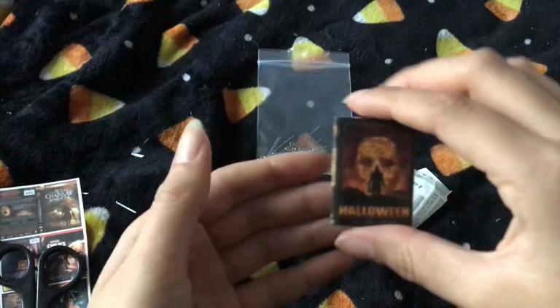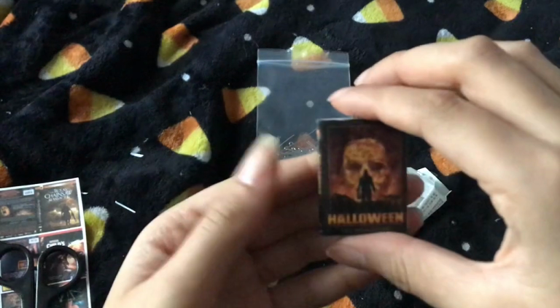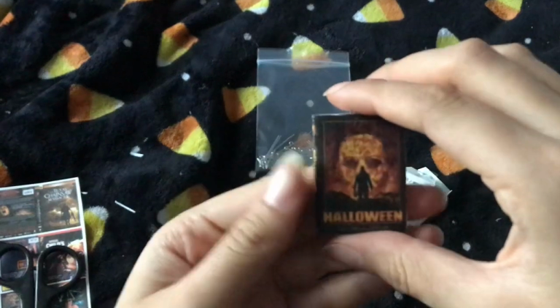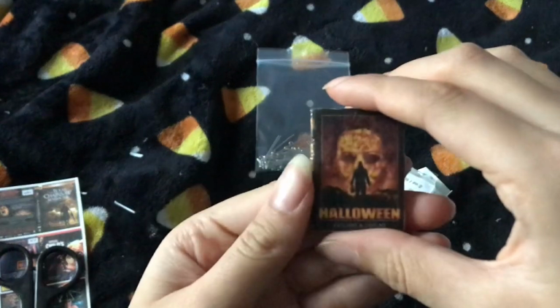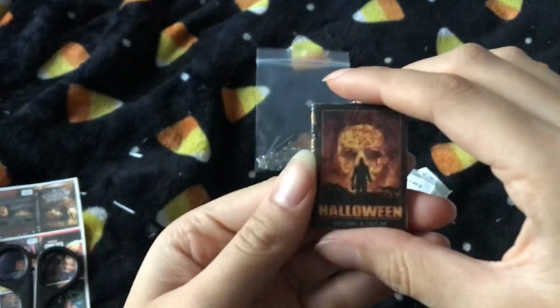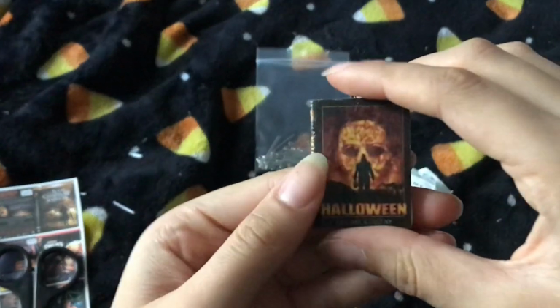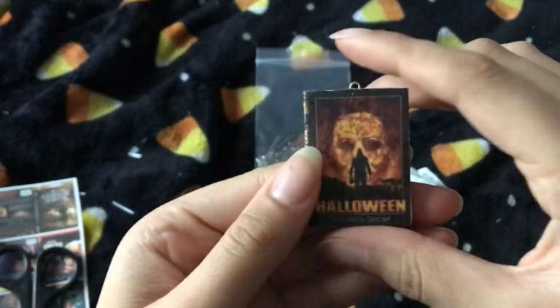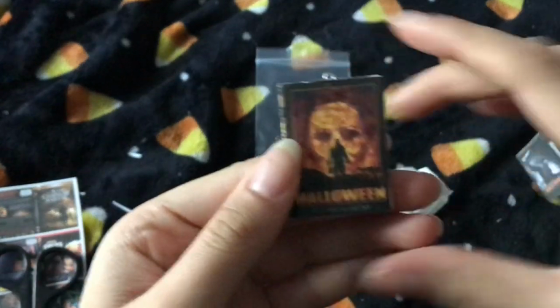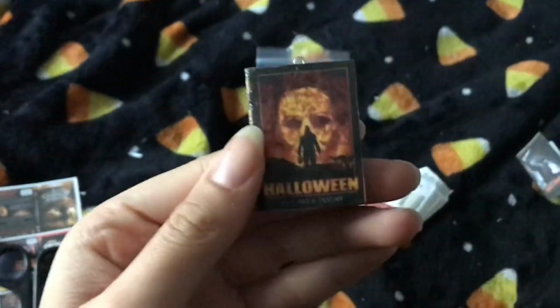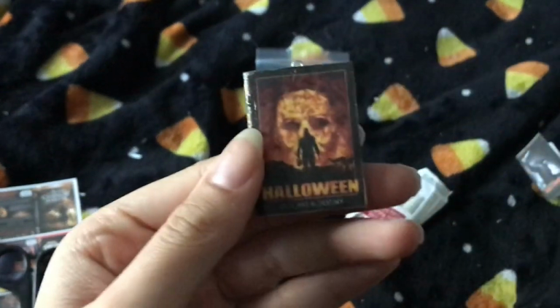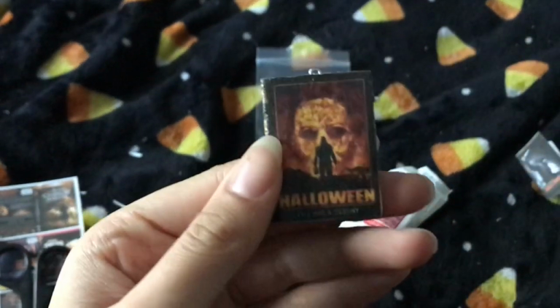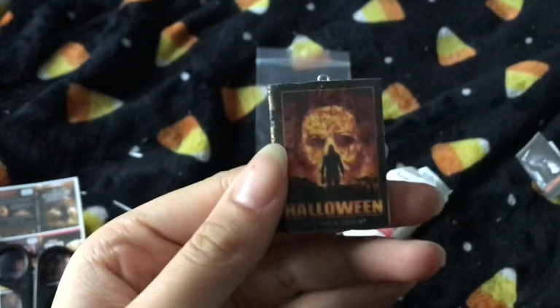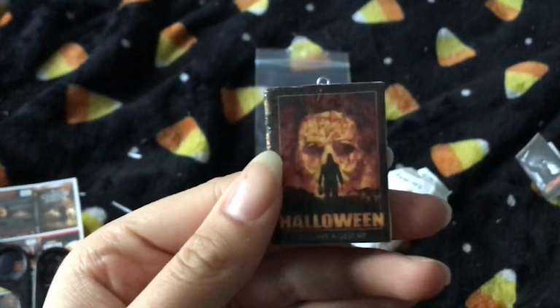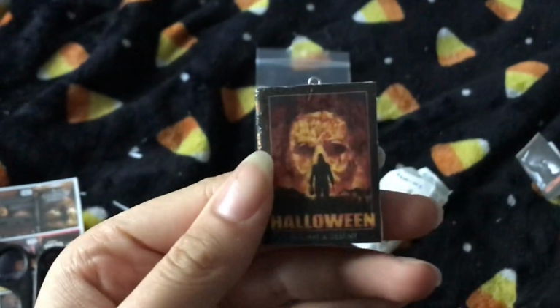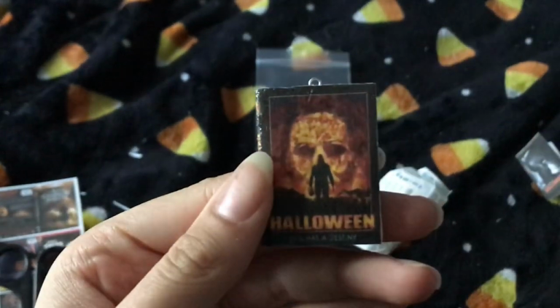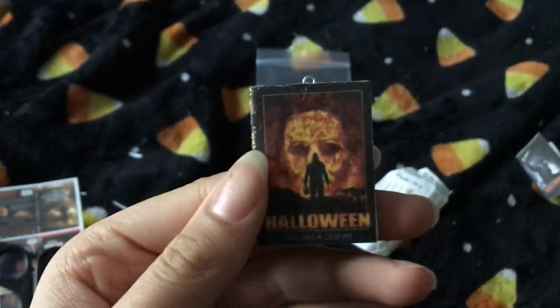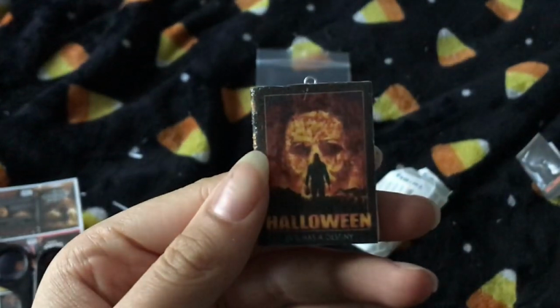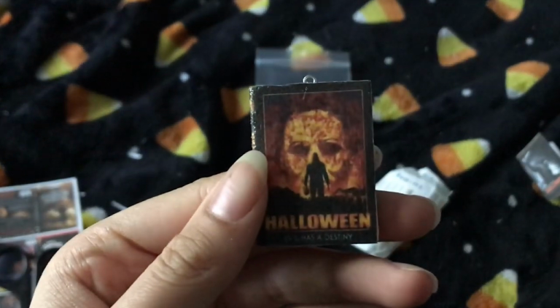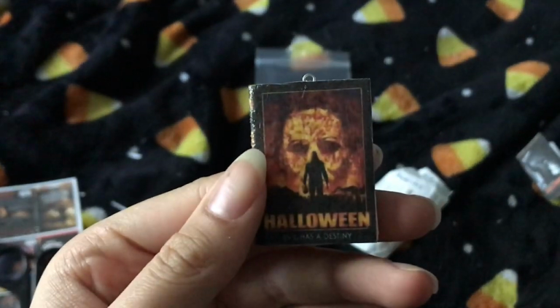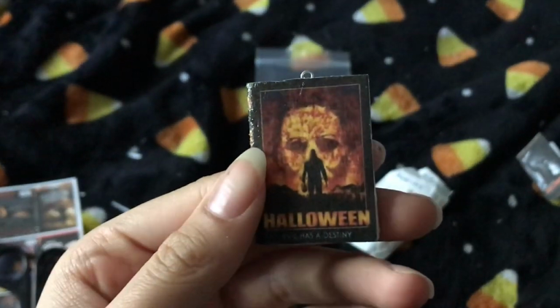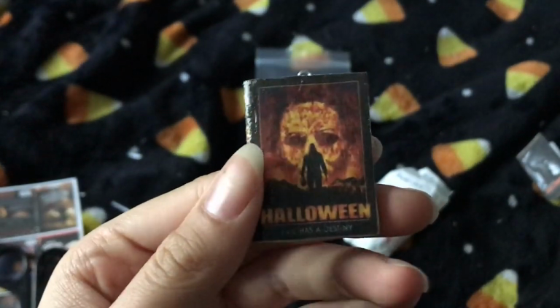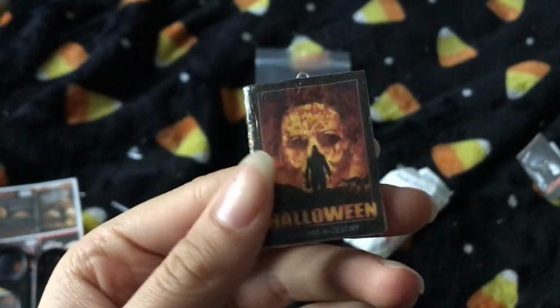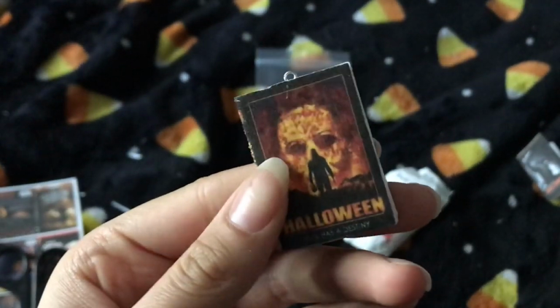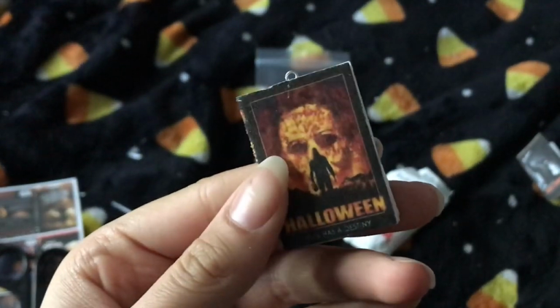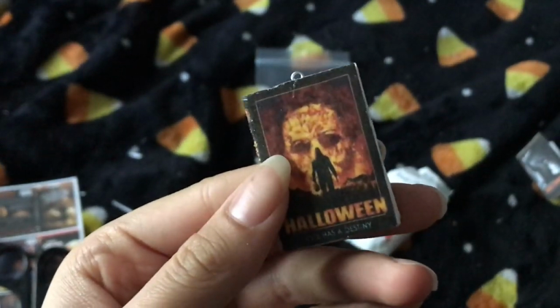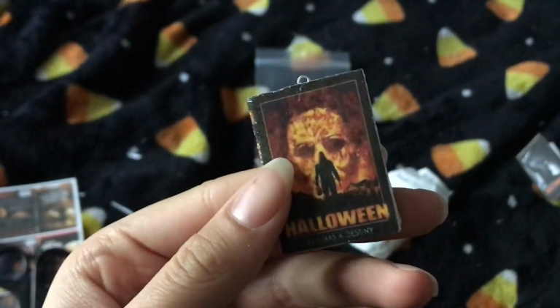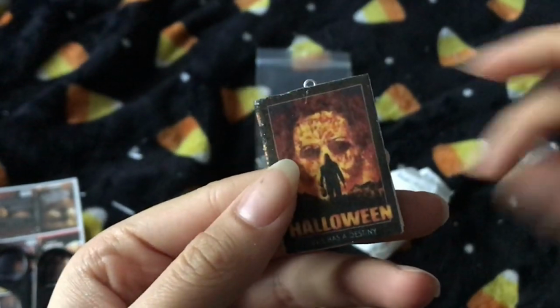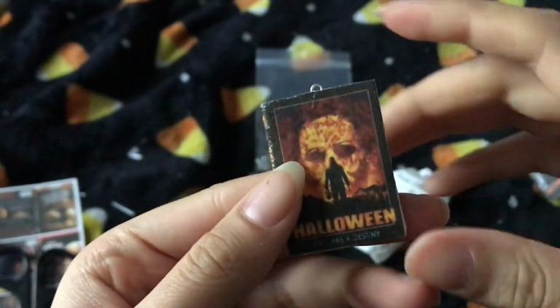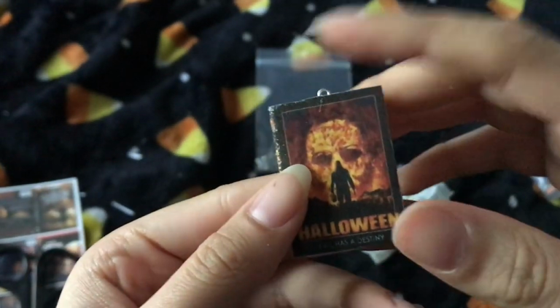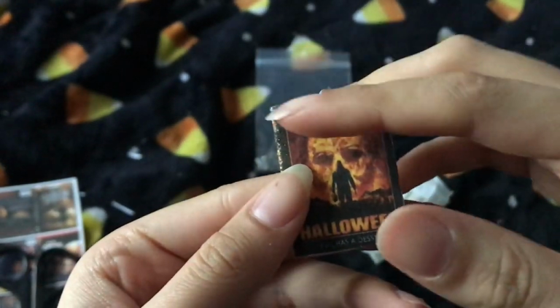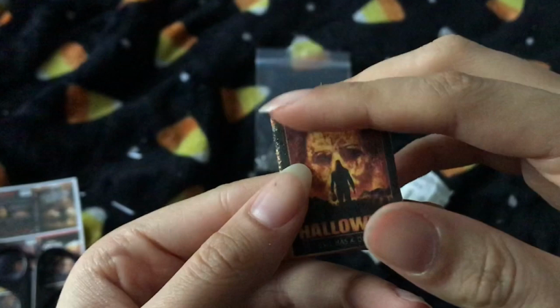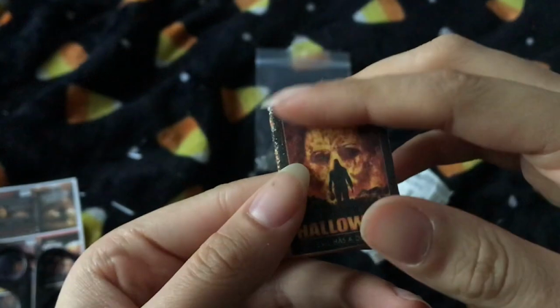This is what we're making: DVD horror ornaments.